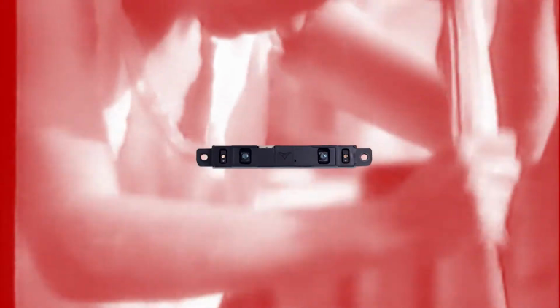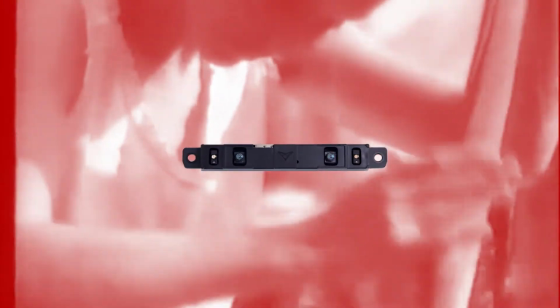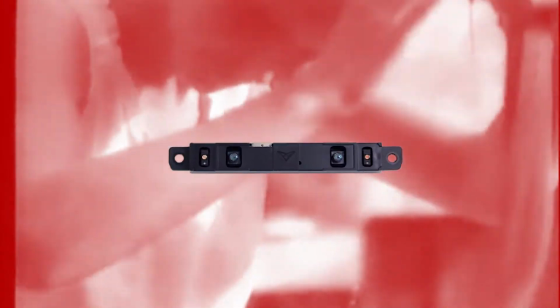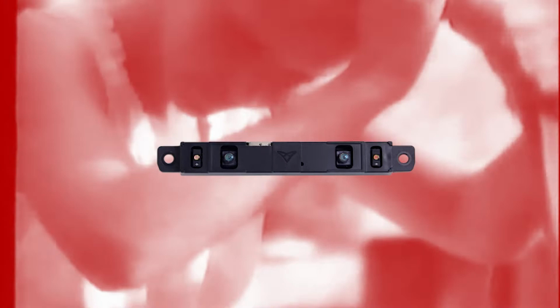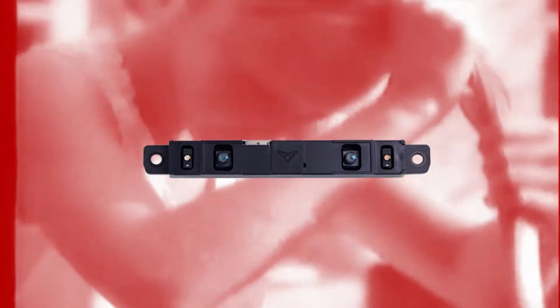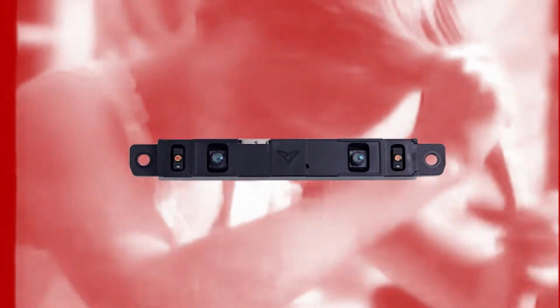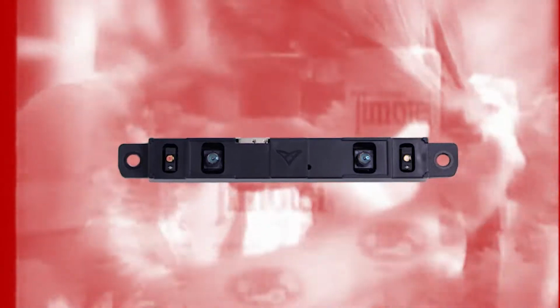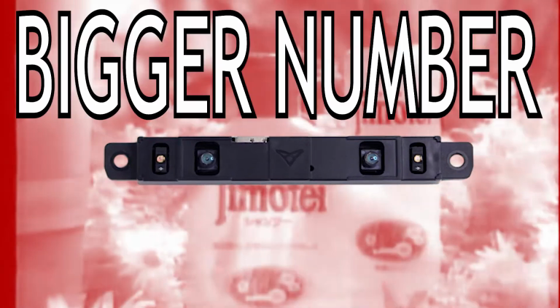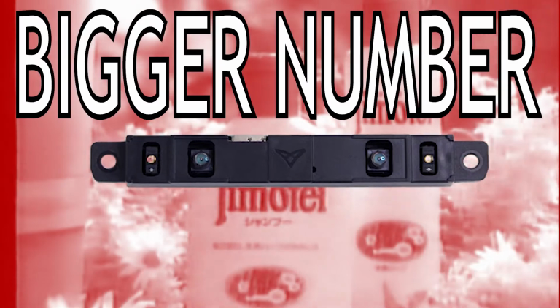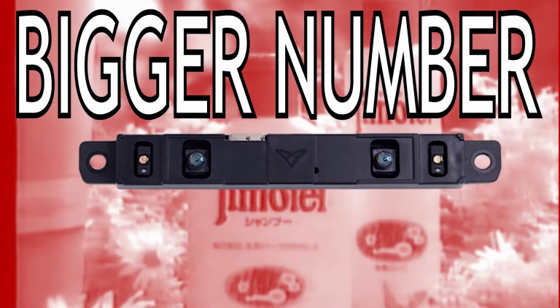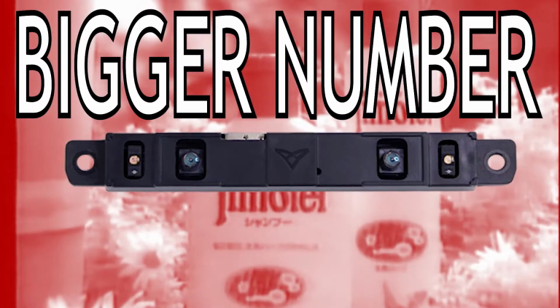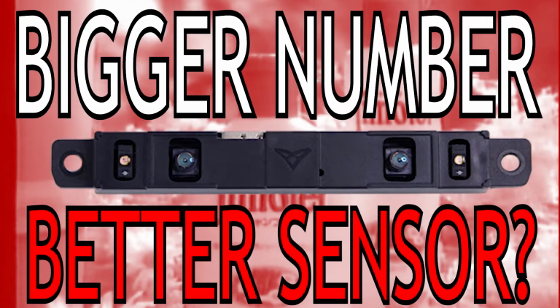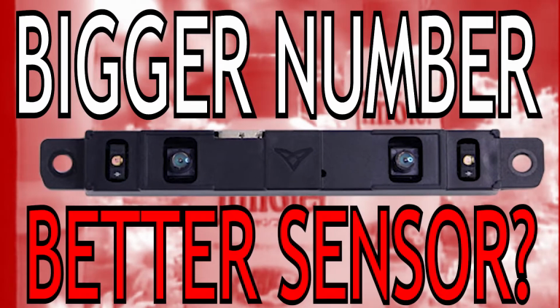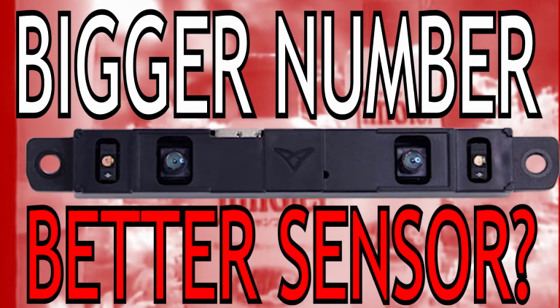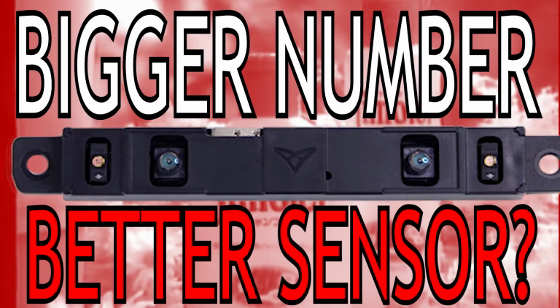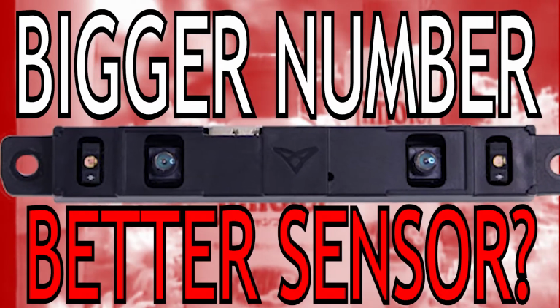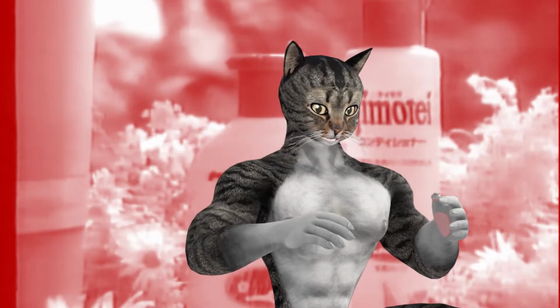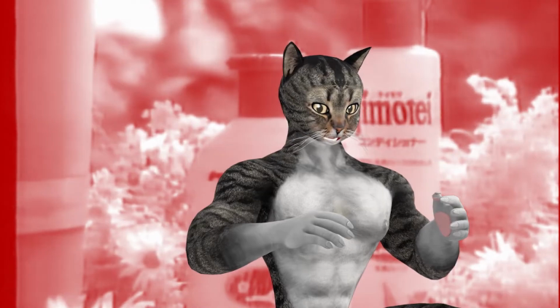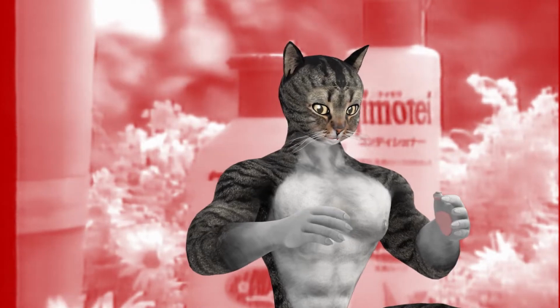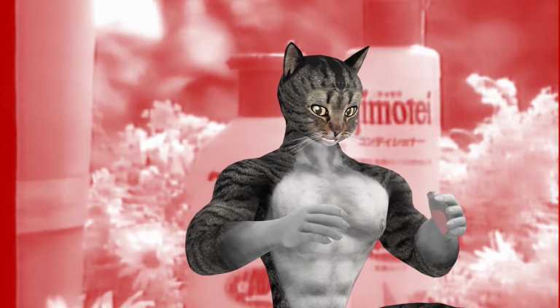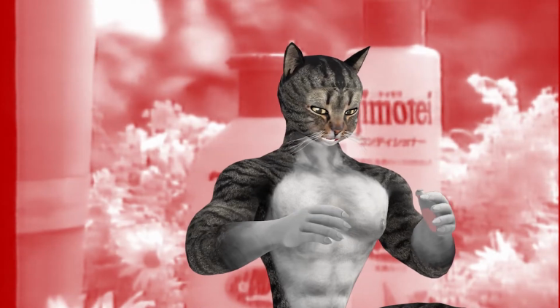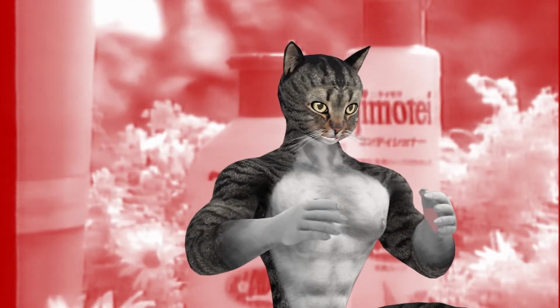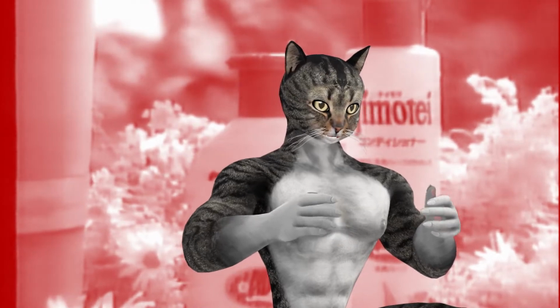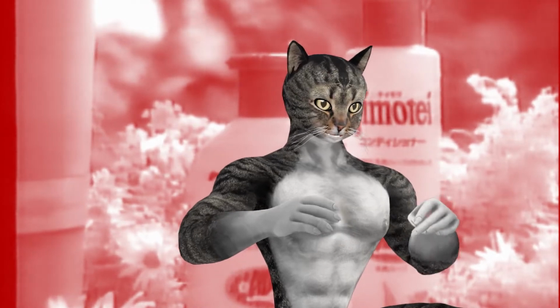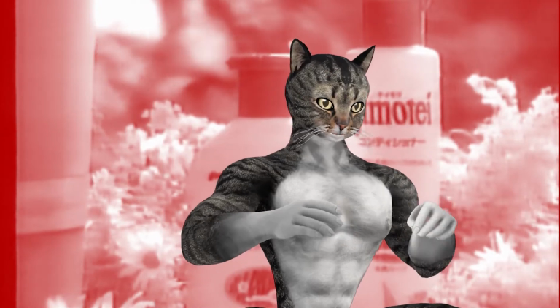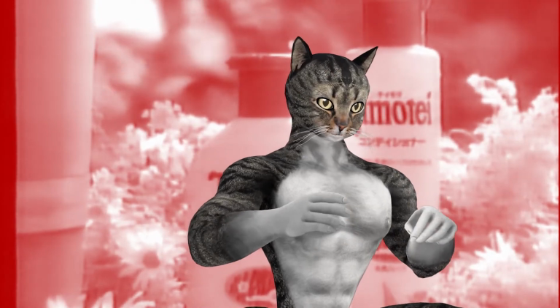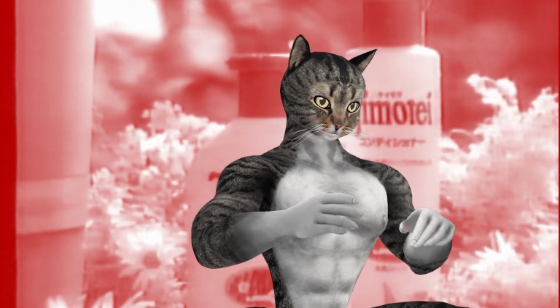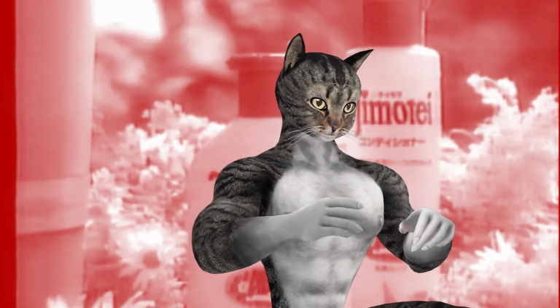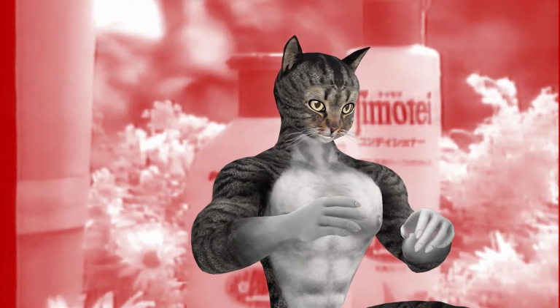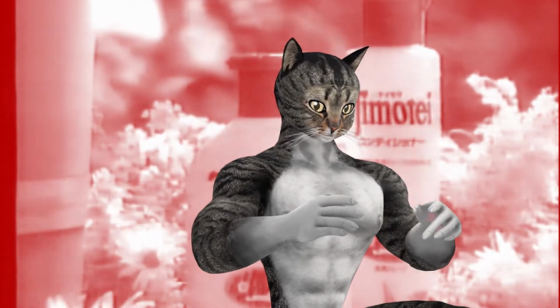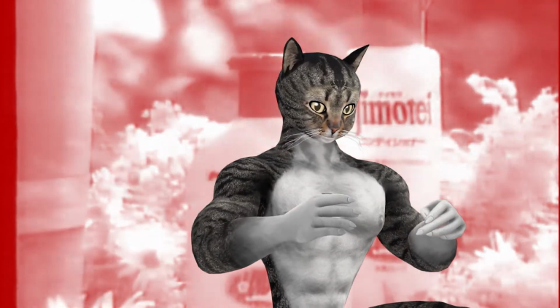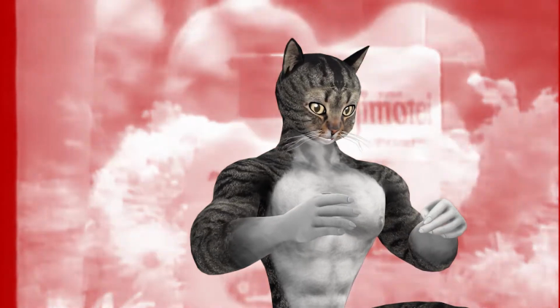All this sounds really cool, right? Bigger number, better sensor? Well, I wanted to evaluate for myself, so I bought one.